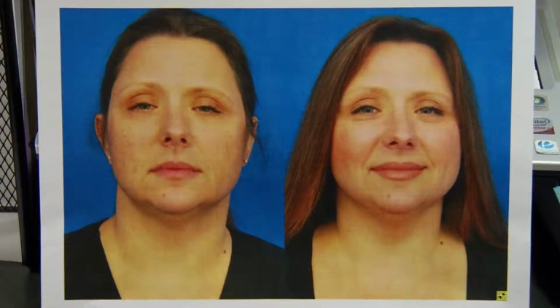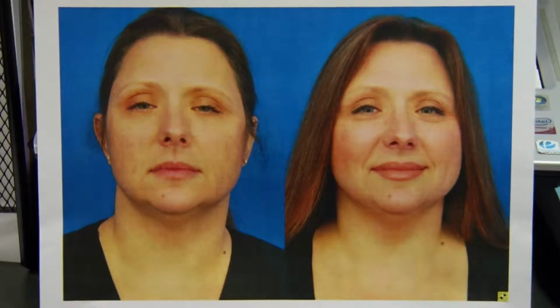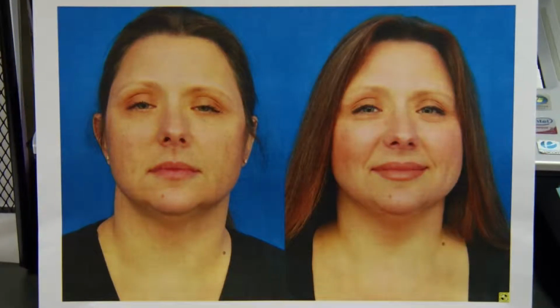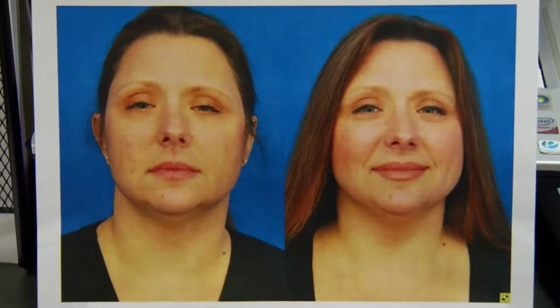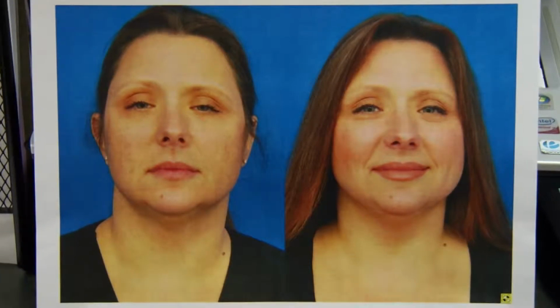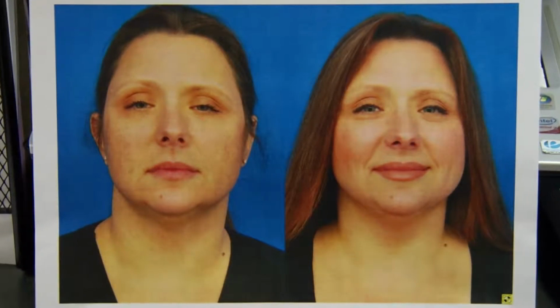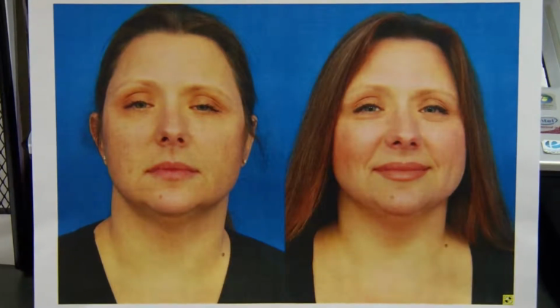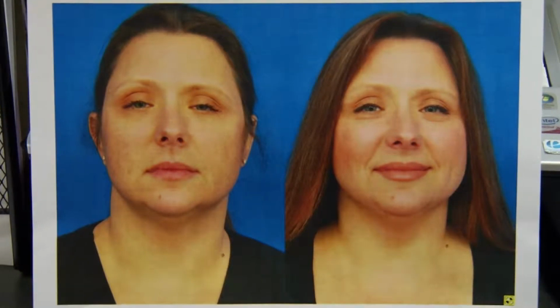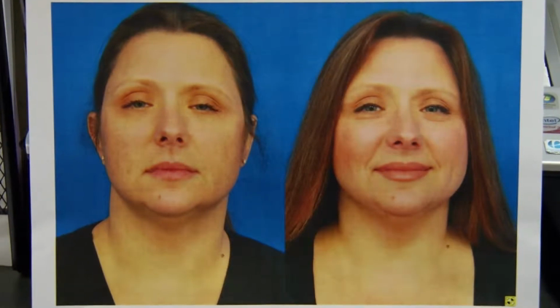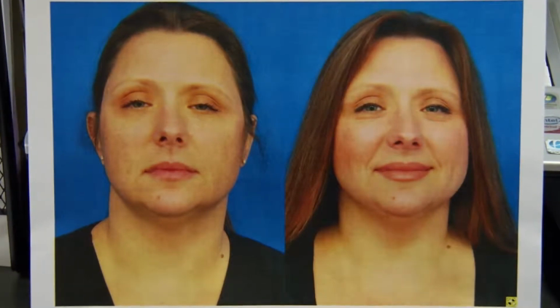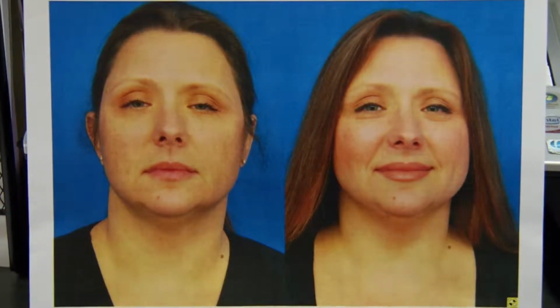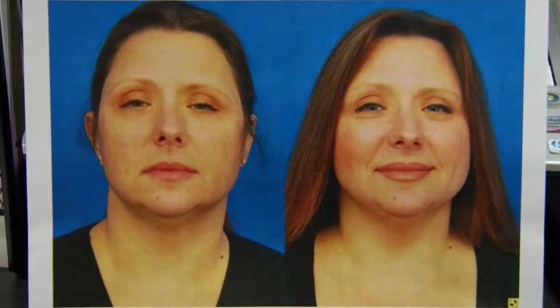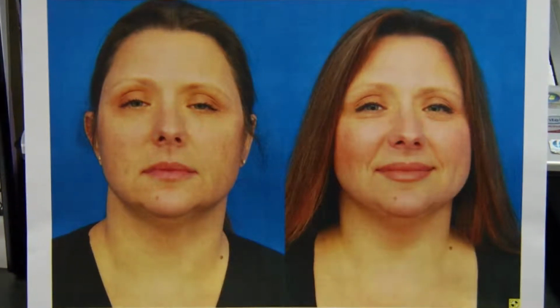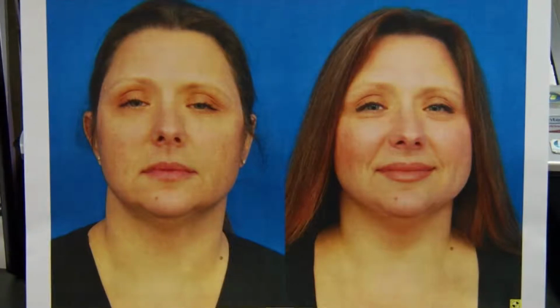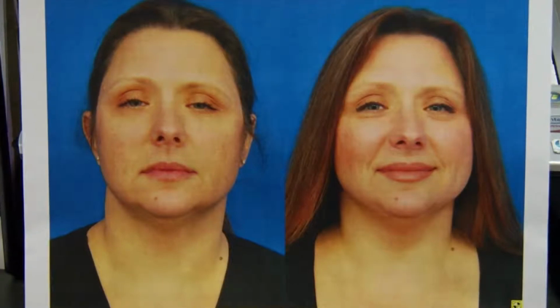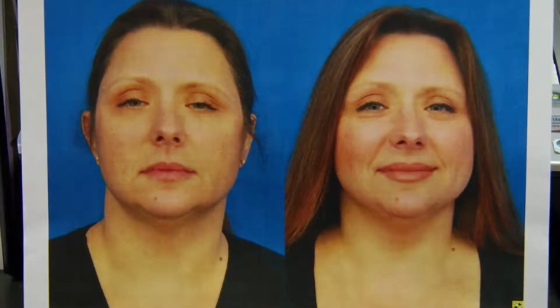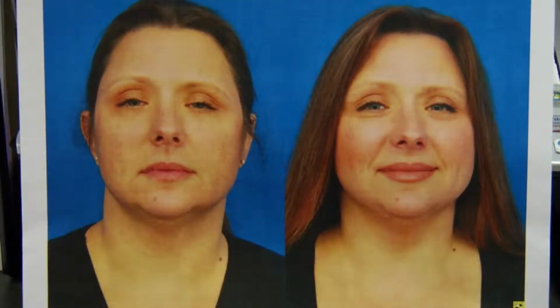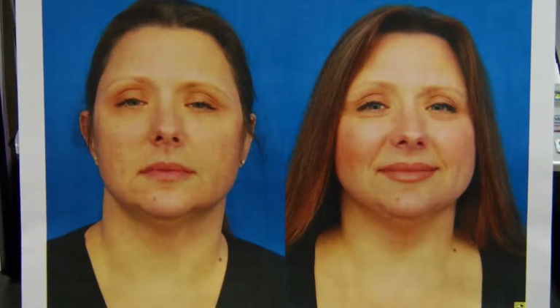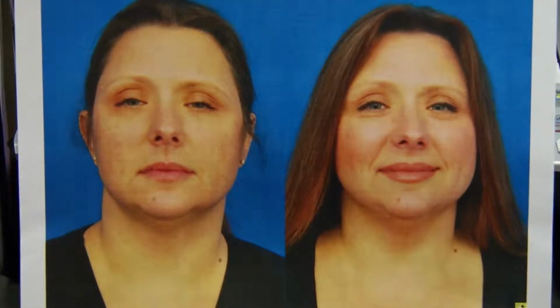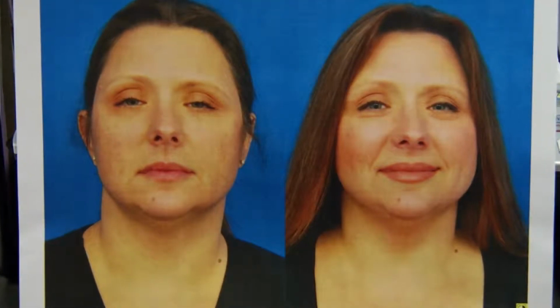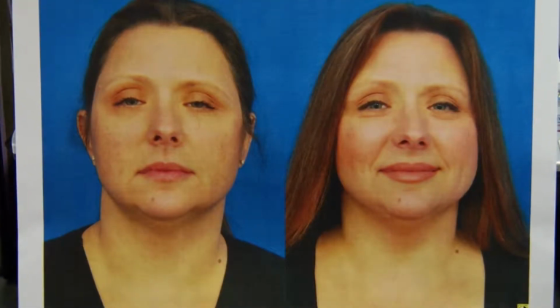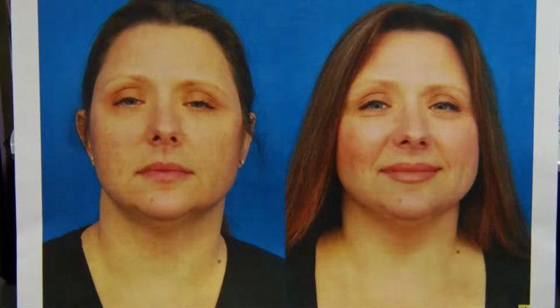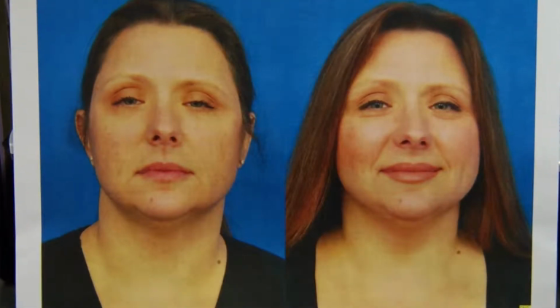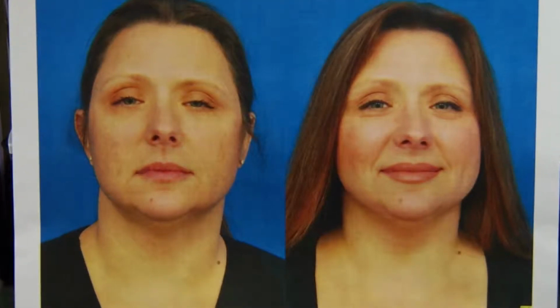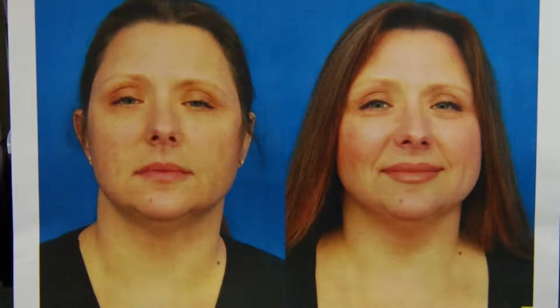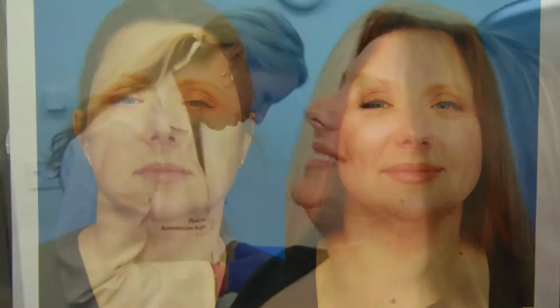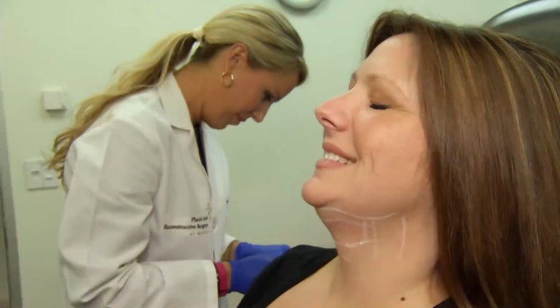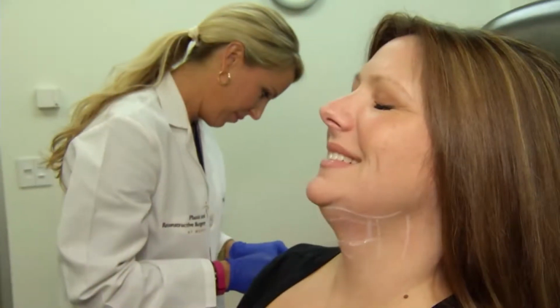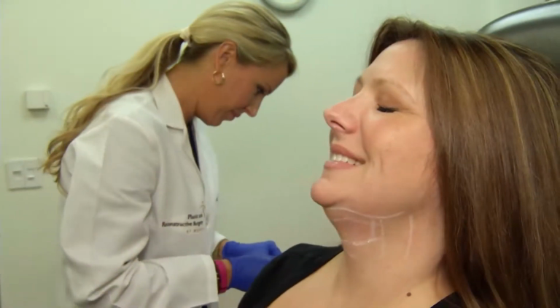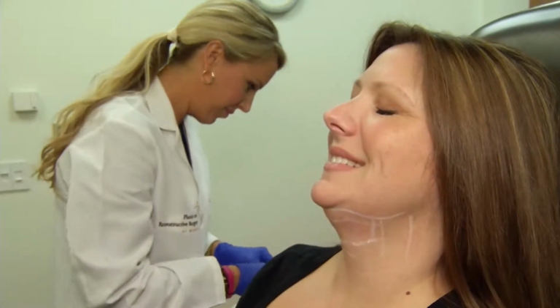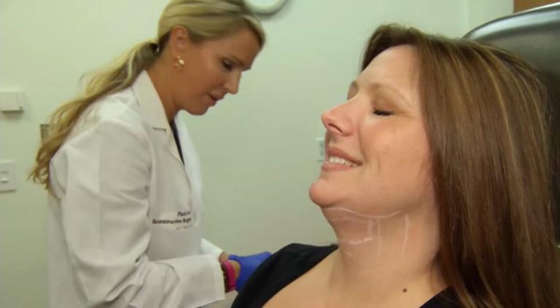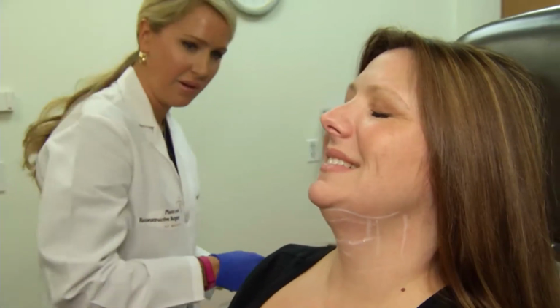For the first time, Dr. Vander Kolk is able to offer patients a non-surgical way to fix this area.